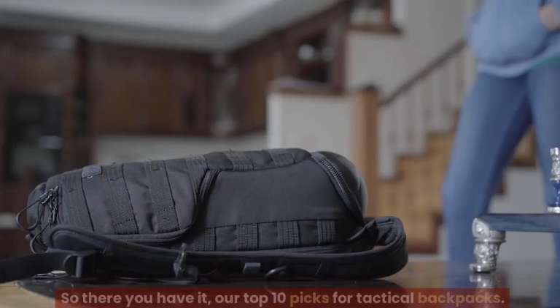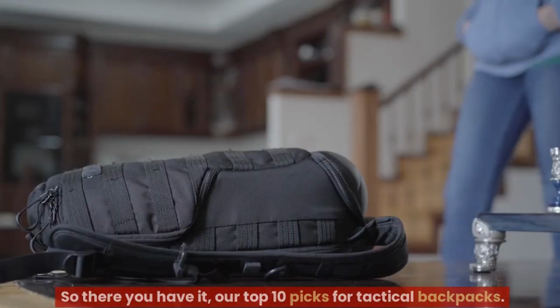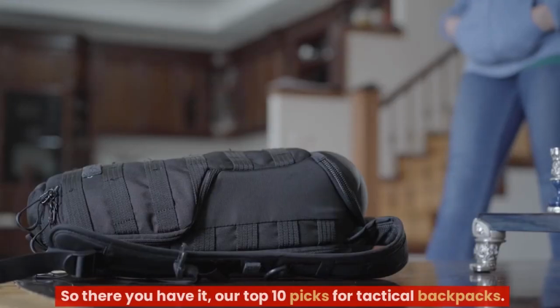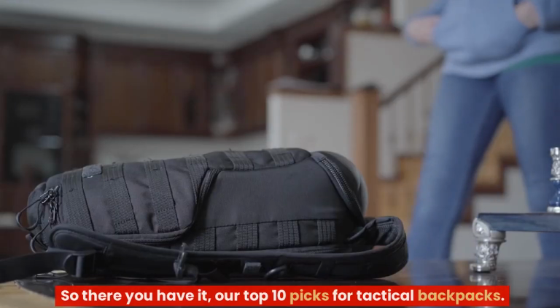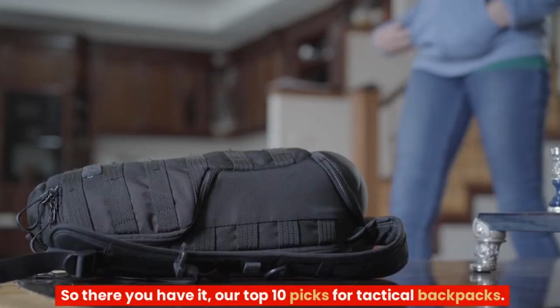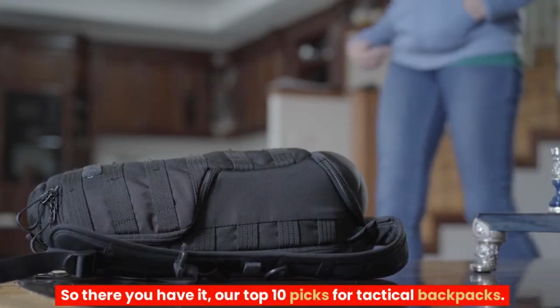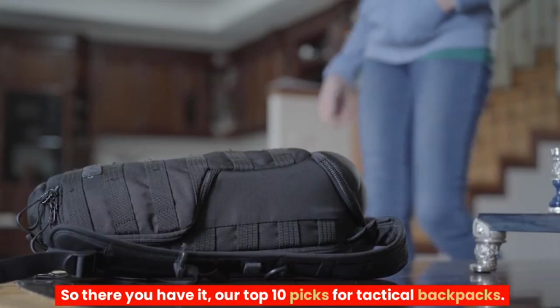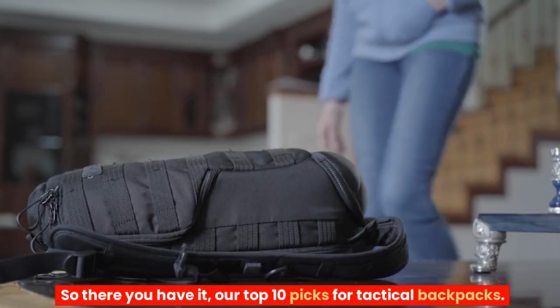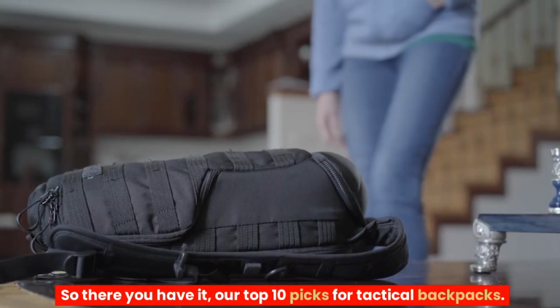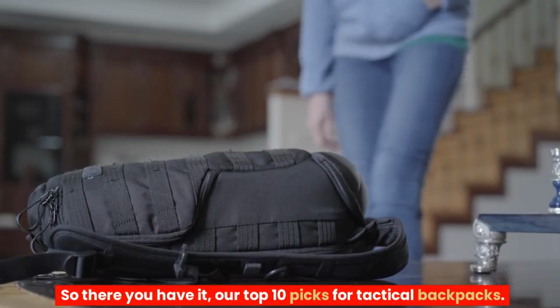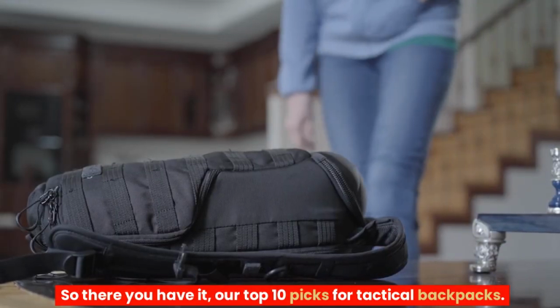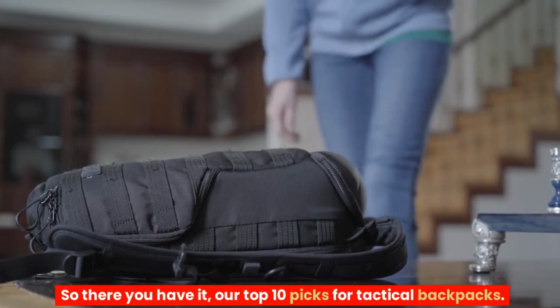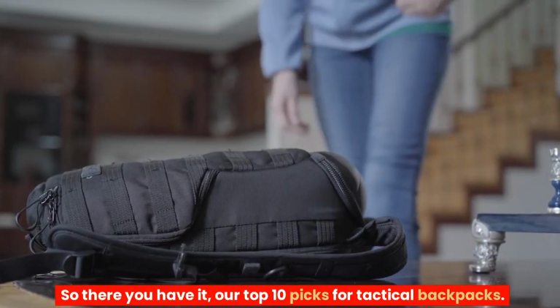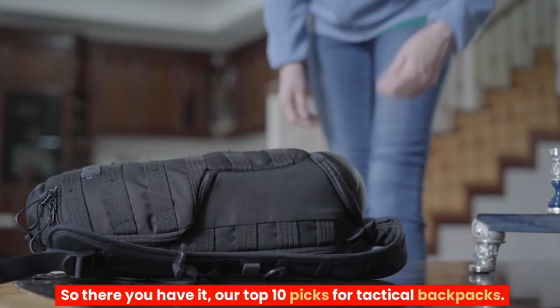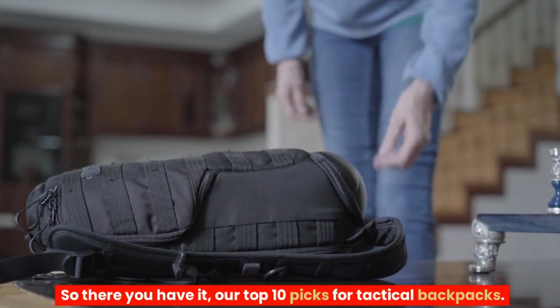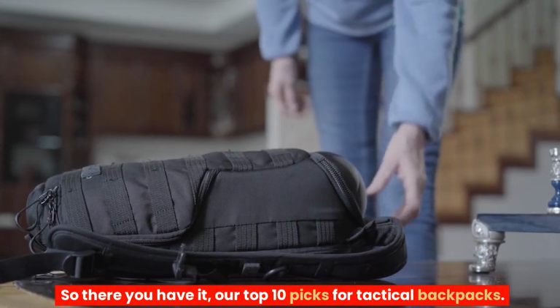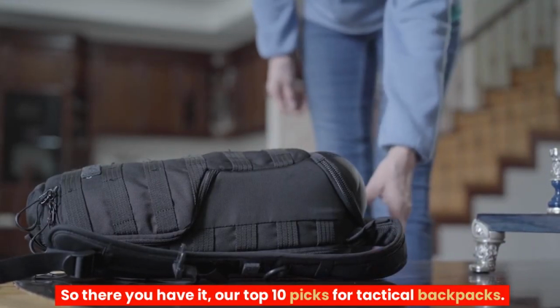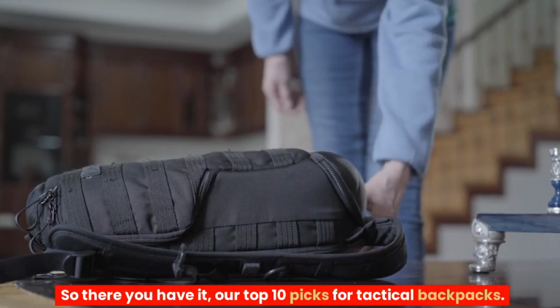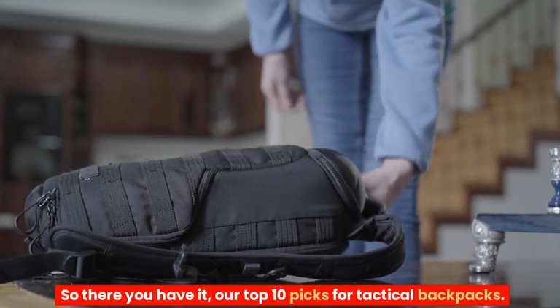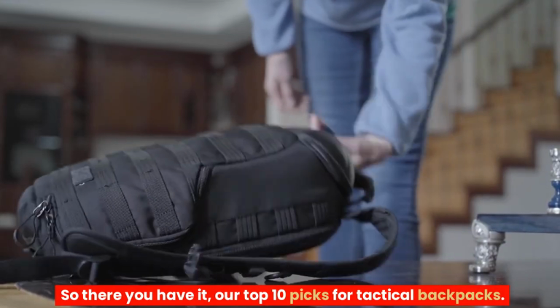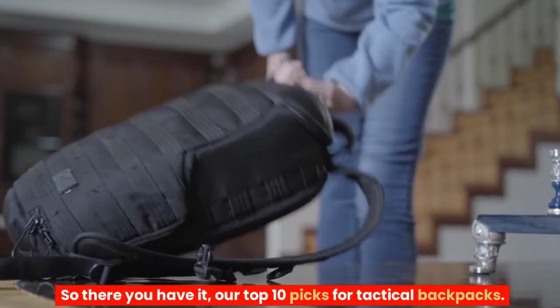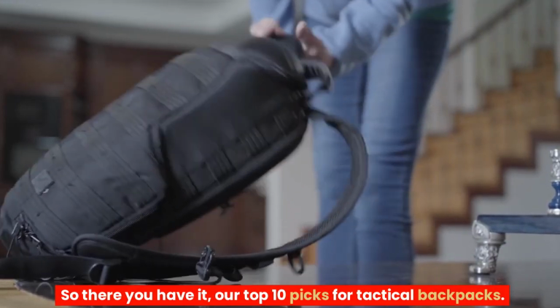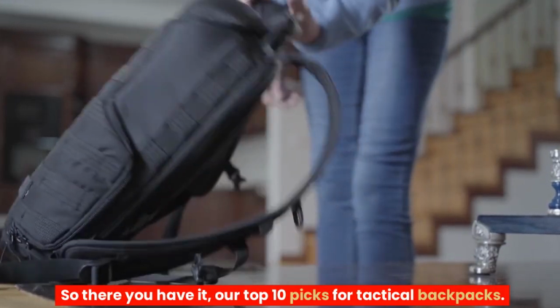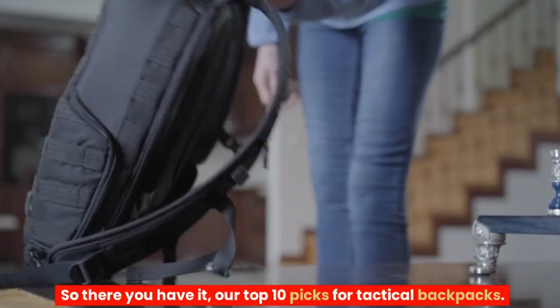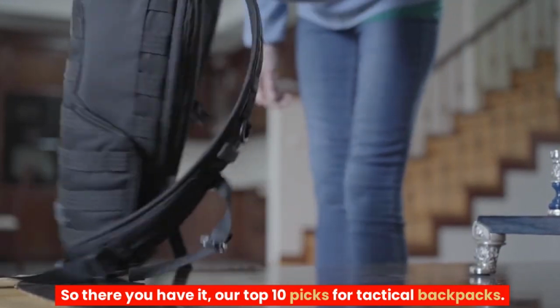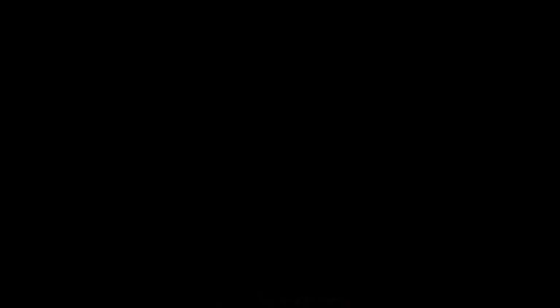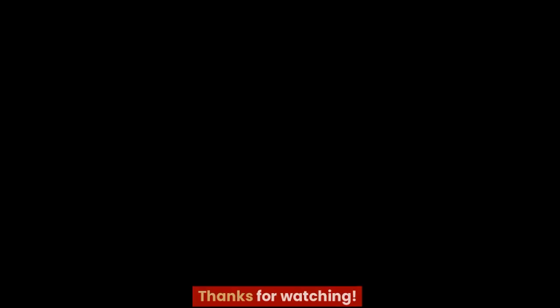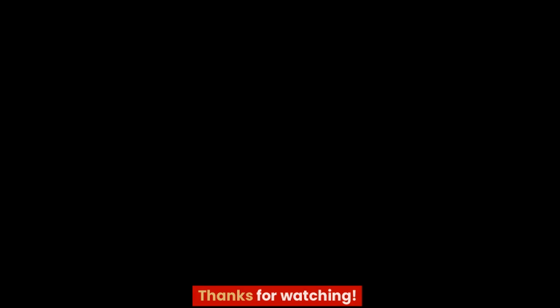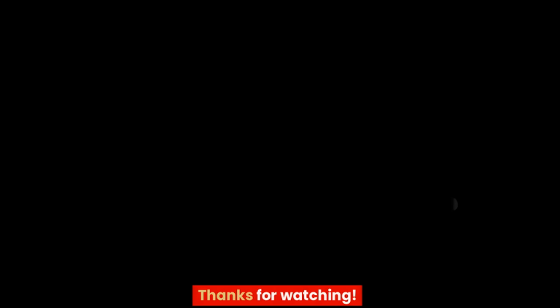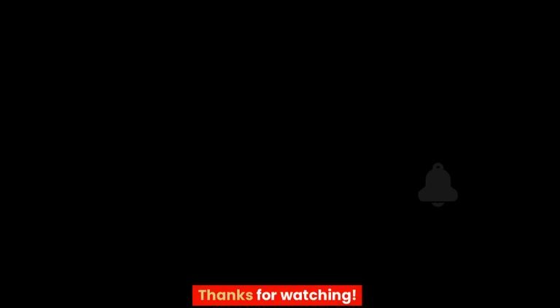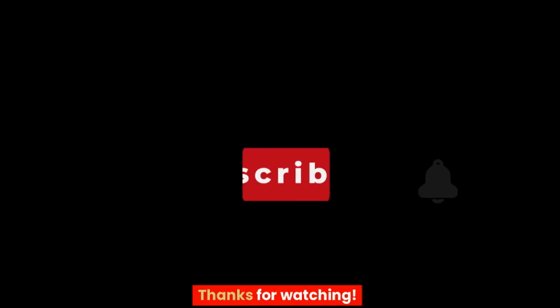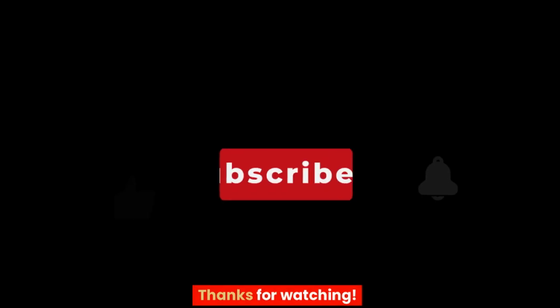So there you have it — our top 10 picks for tactical backpacks. Thanks for watching!